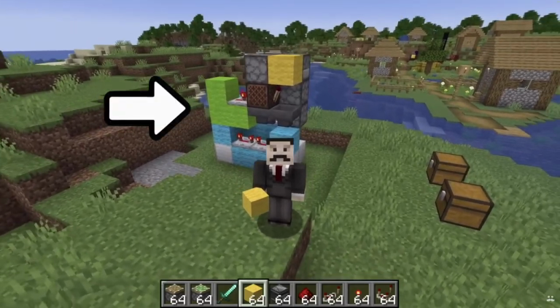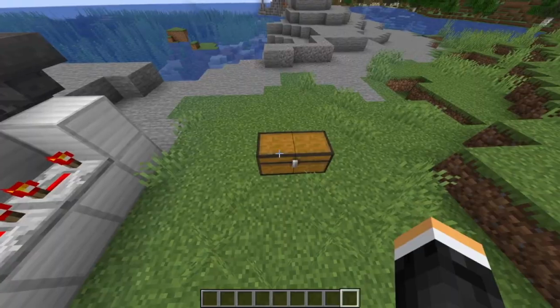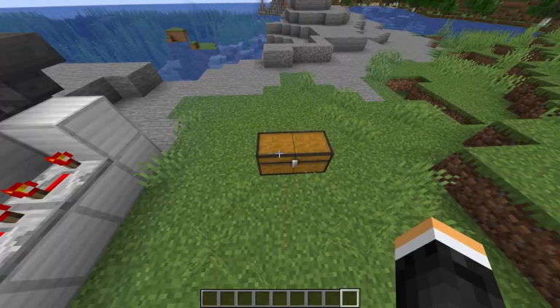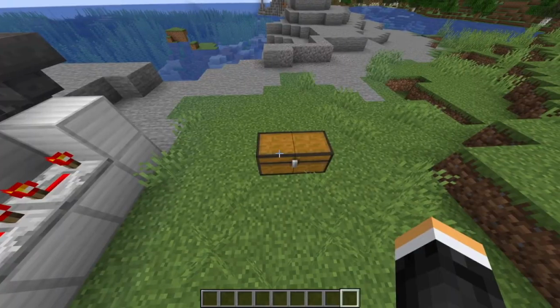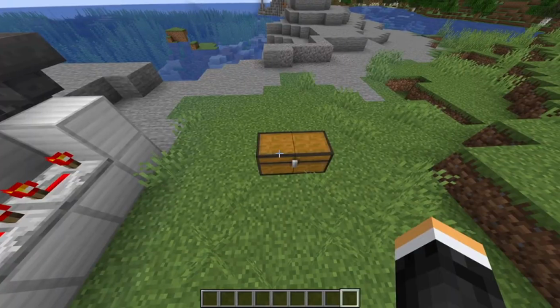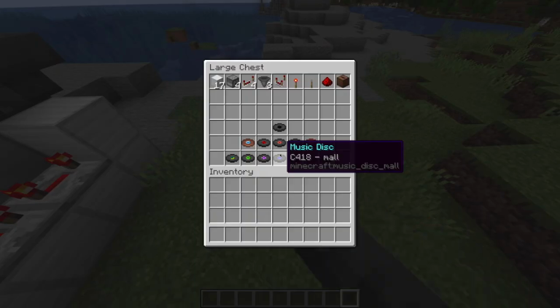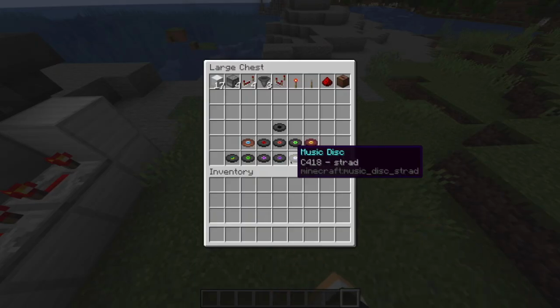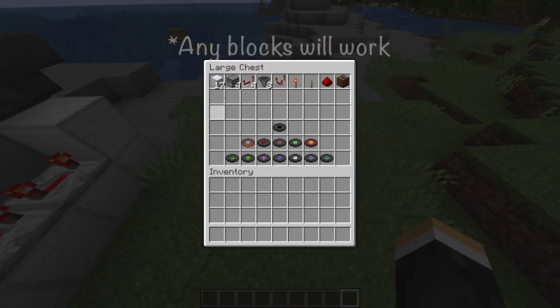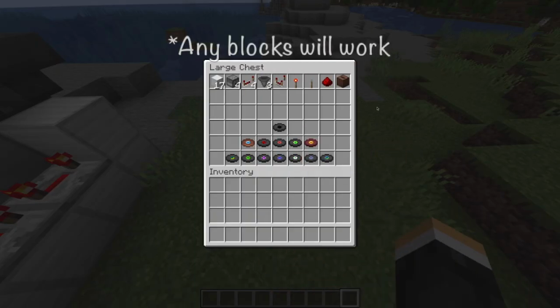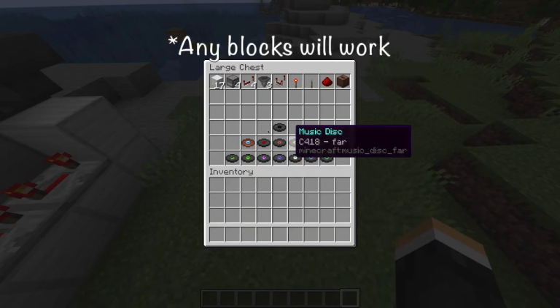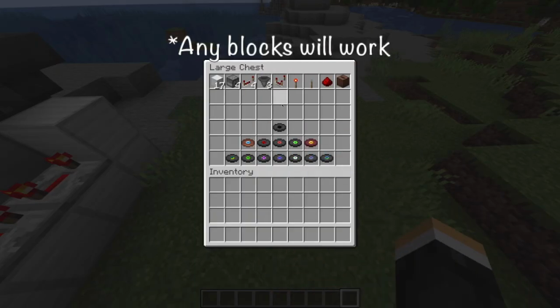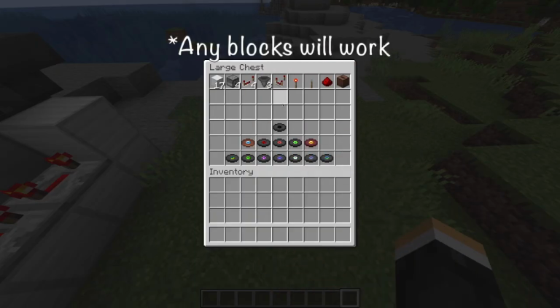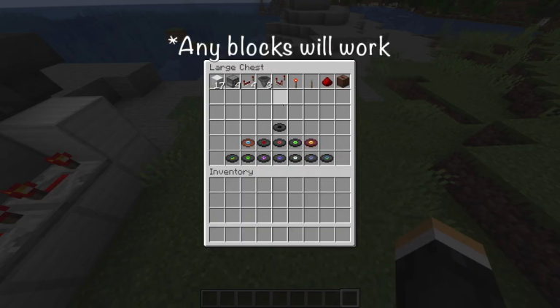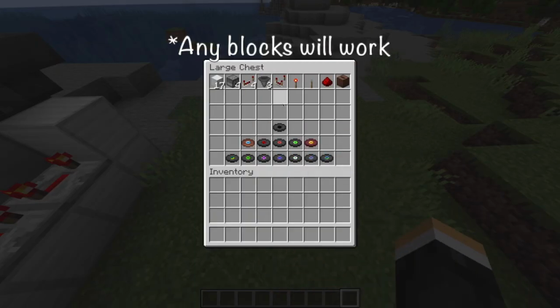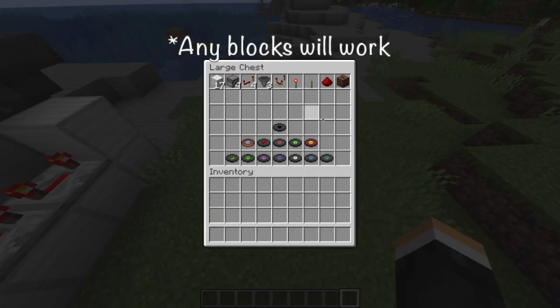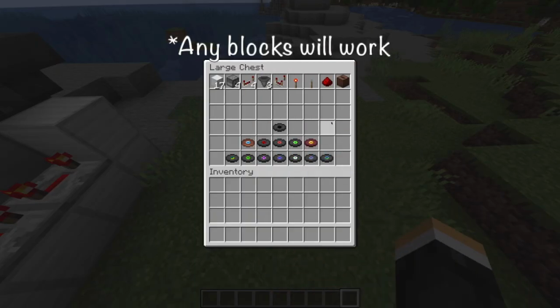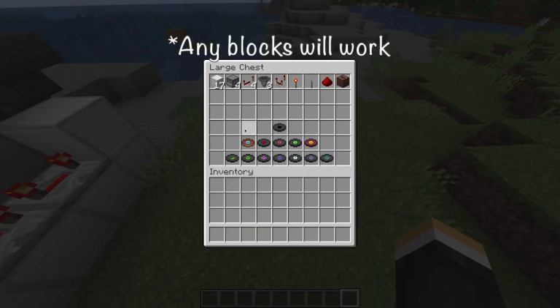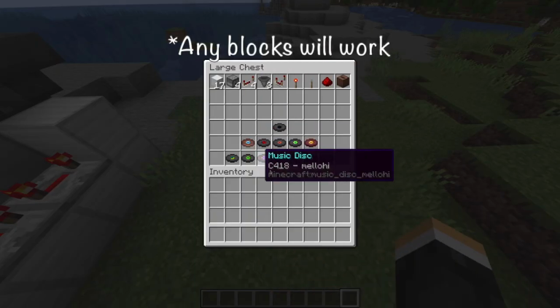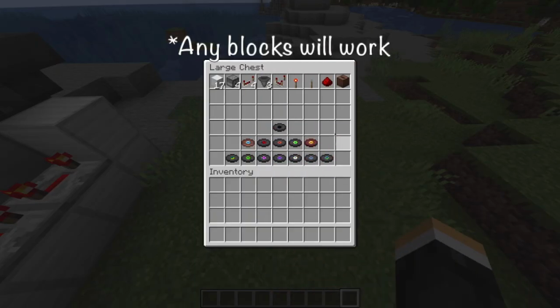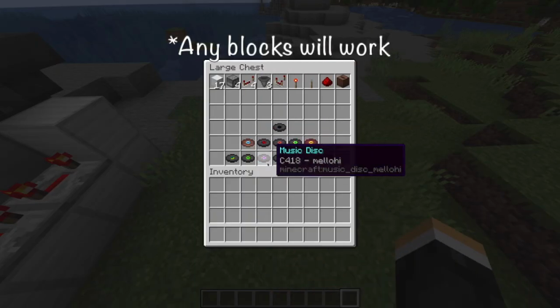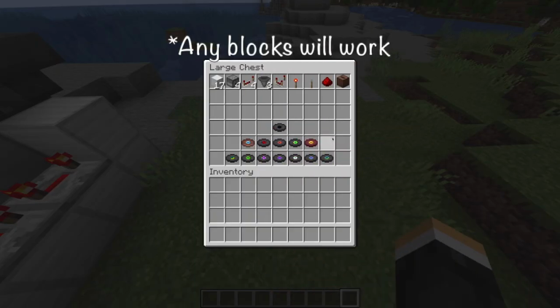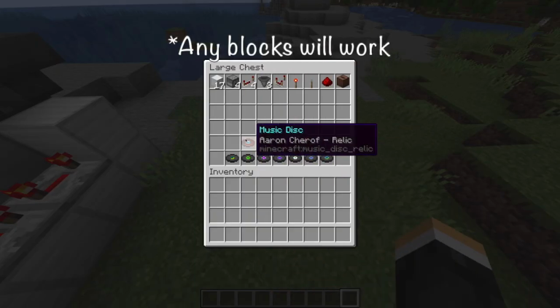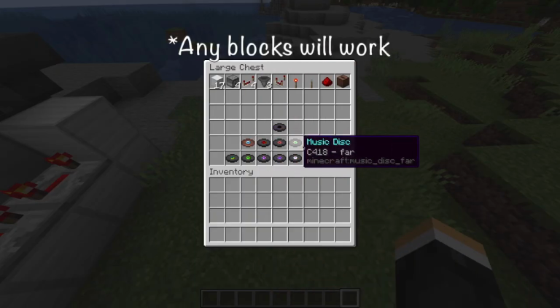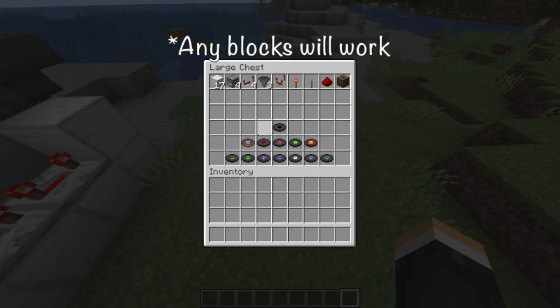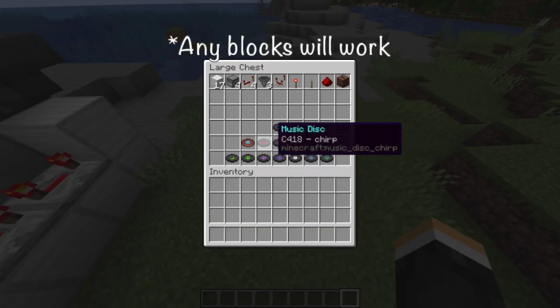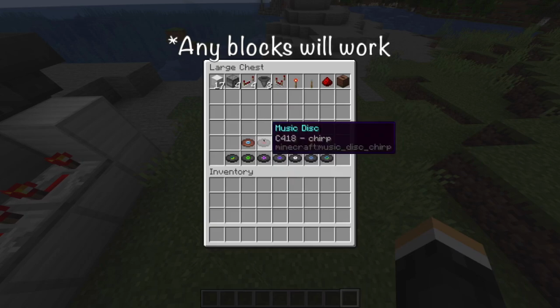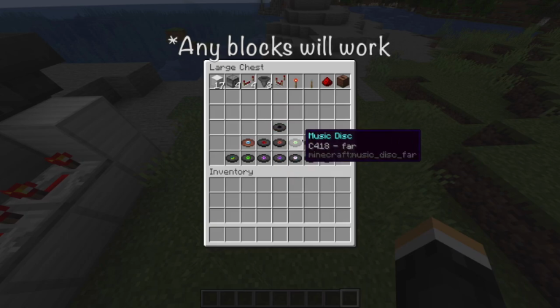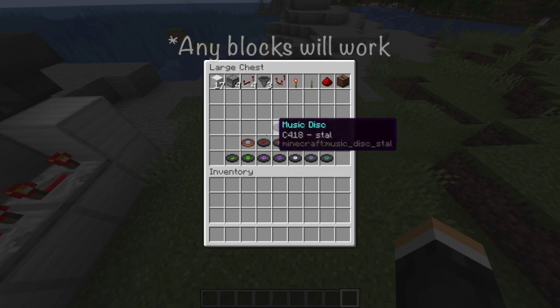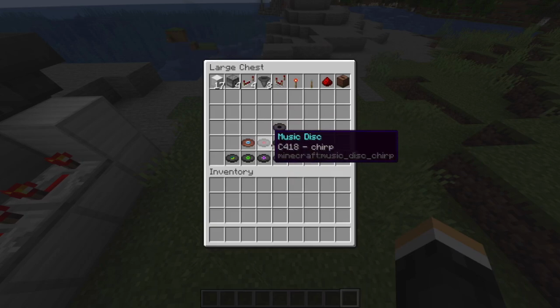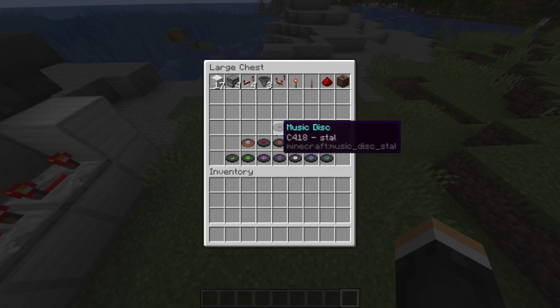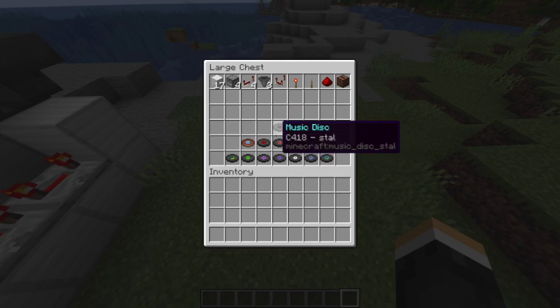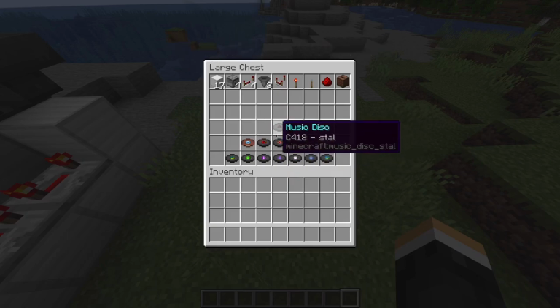The materials you're going to need are in this chest and you can just put in whatever music discs you want.